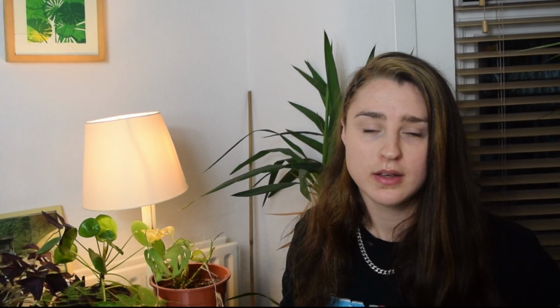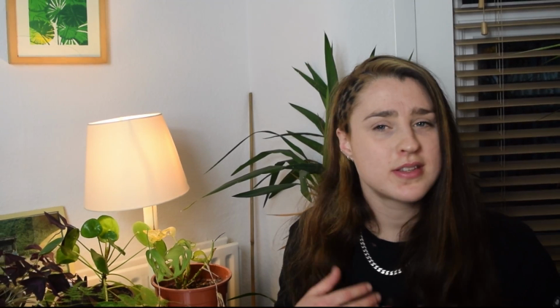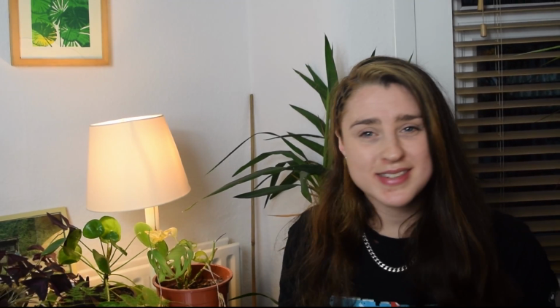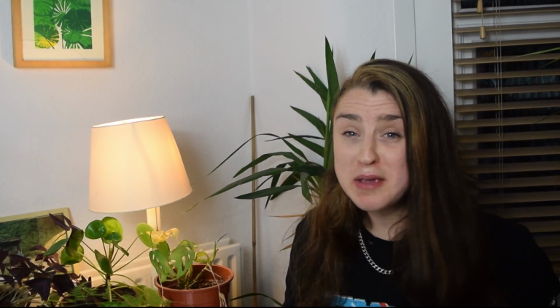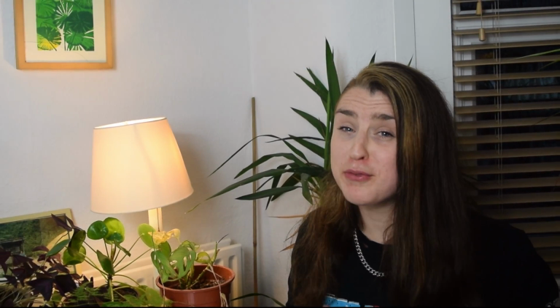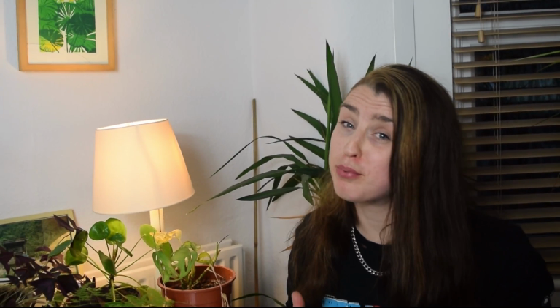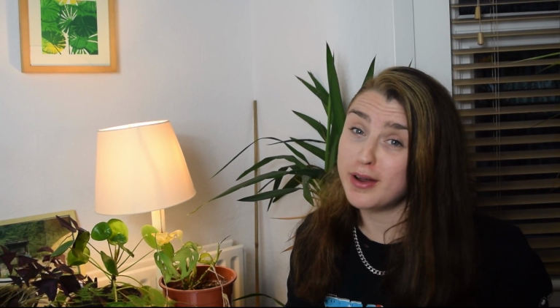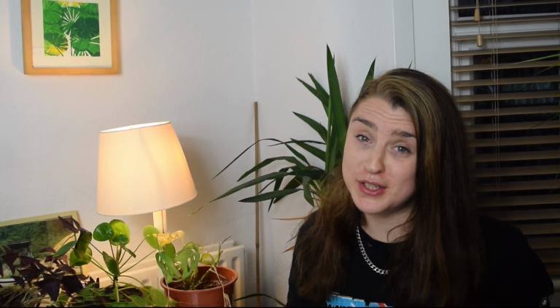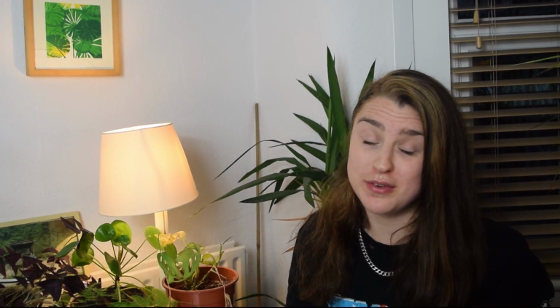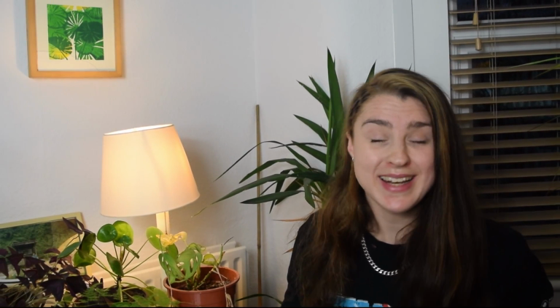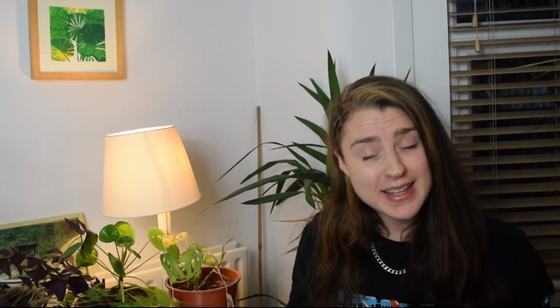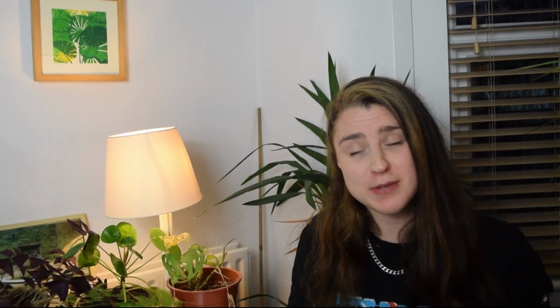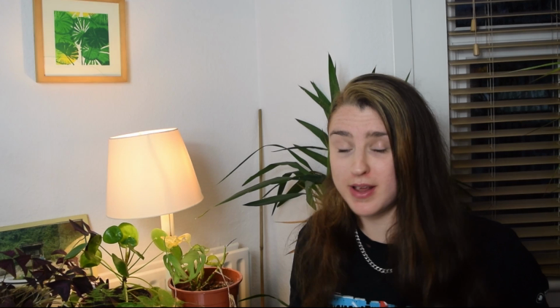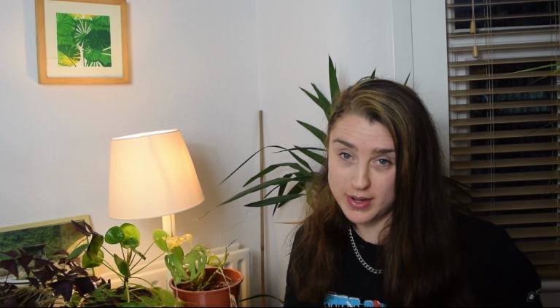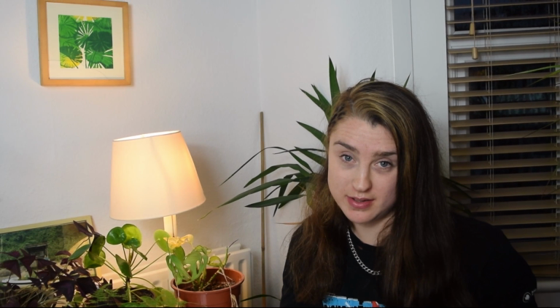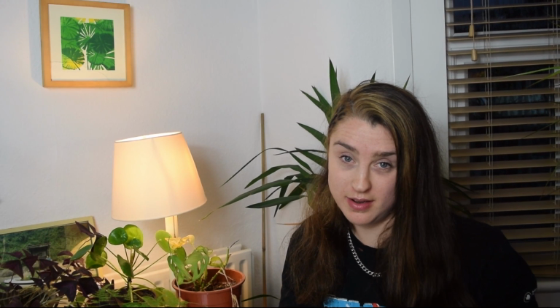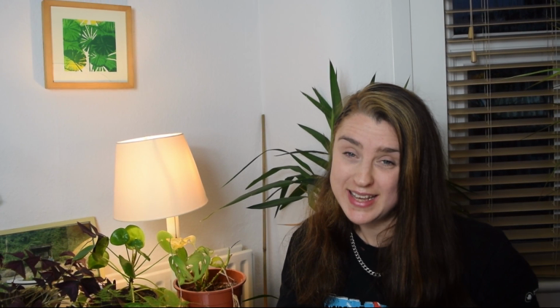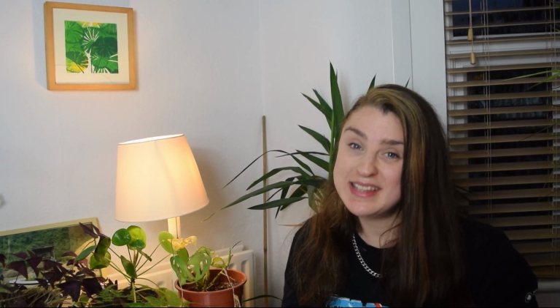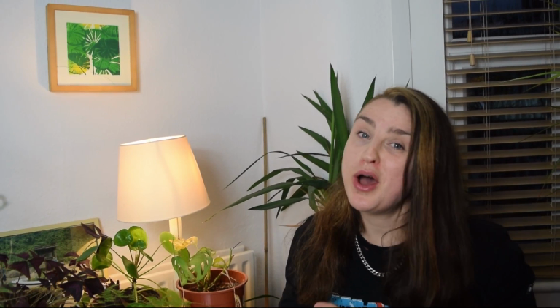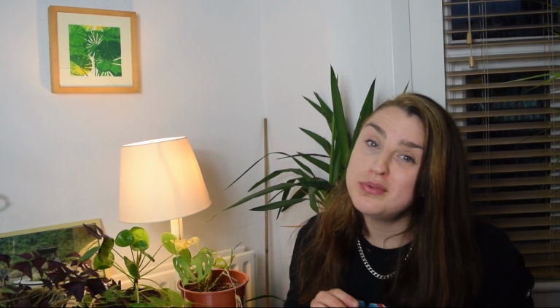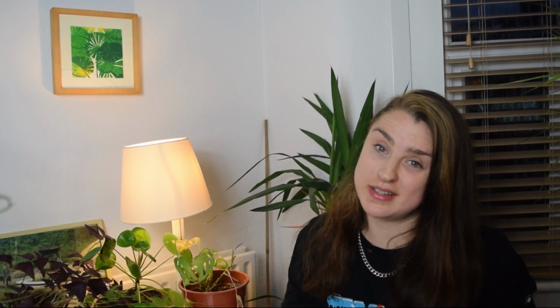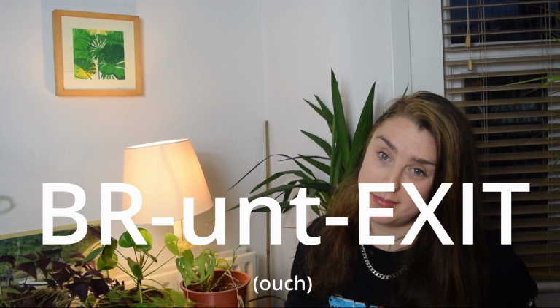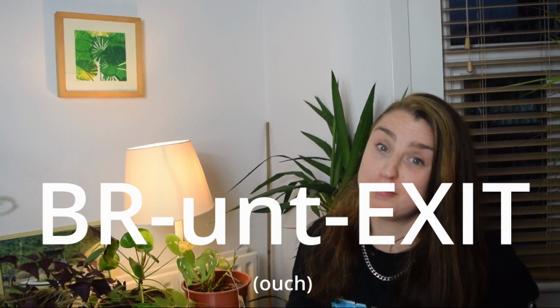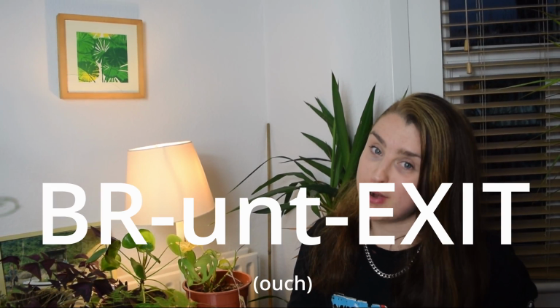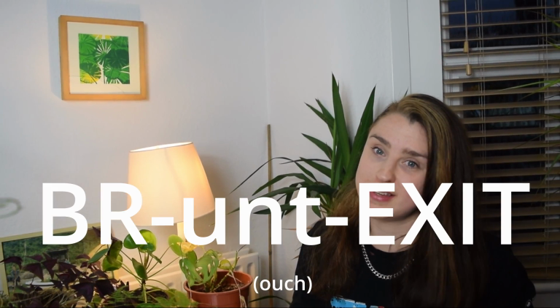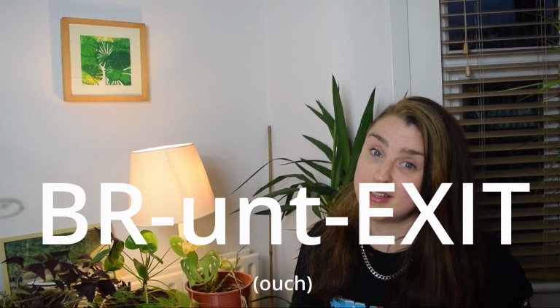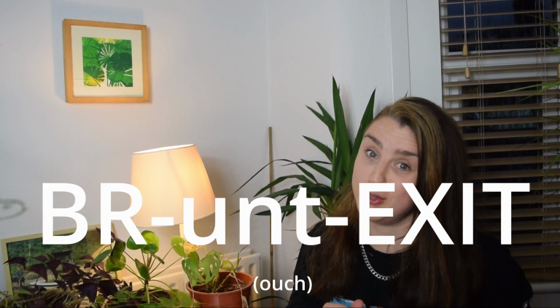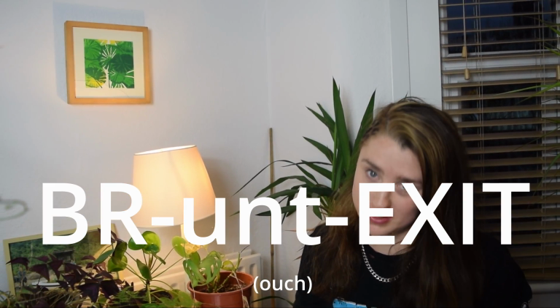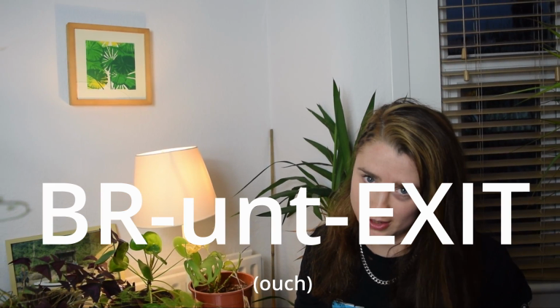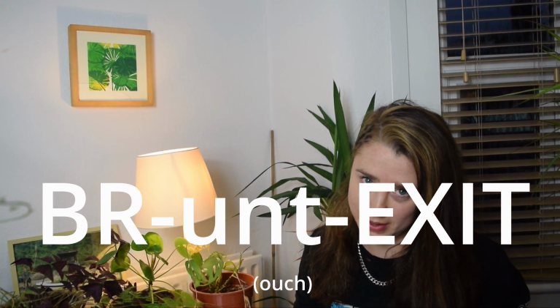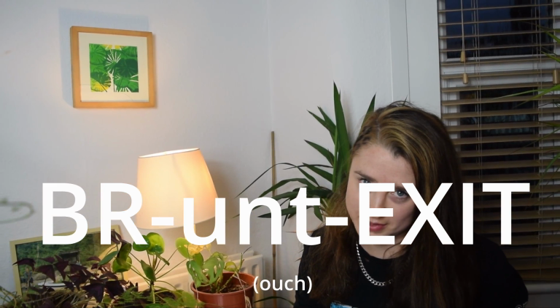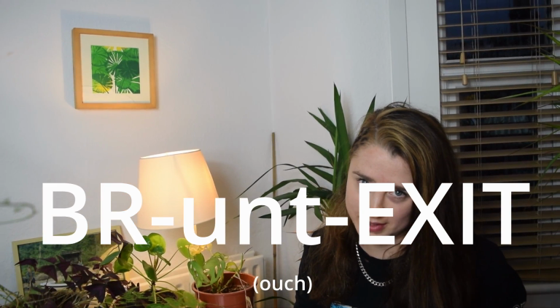Because the escape of the Brunt Ice Shelf's latest breakaway star is the only type of Brexit you need to hear about this week.